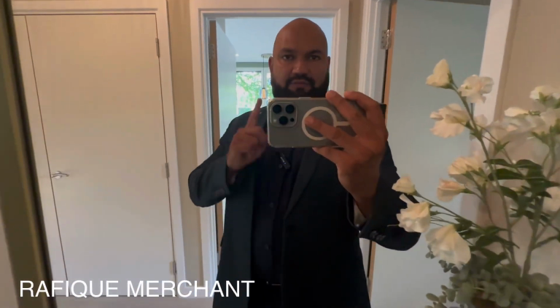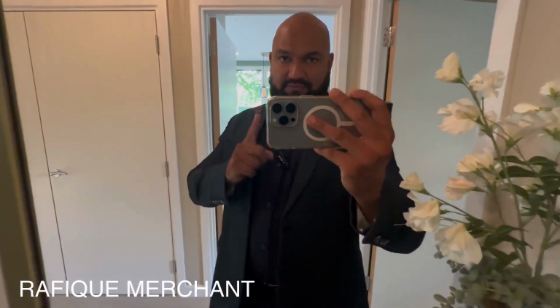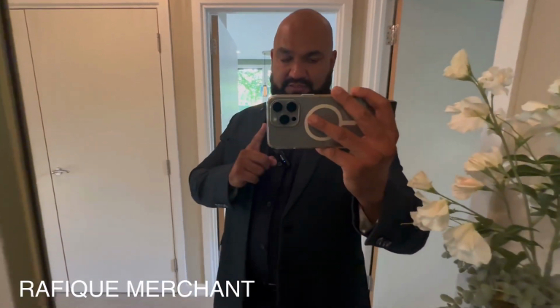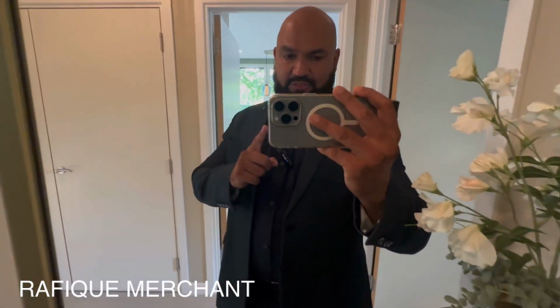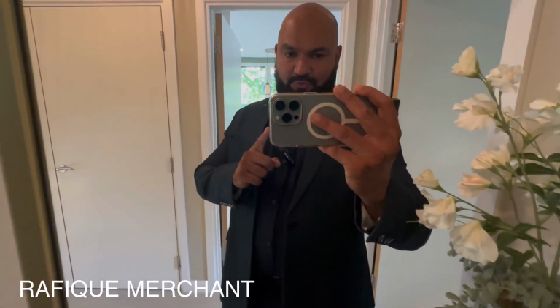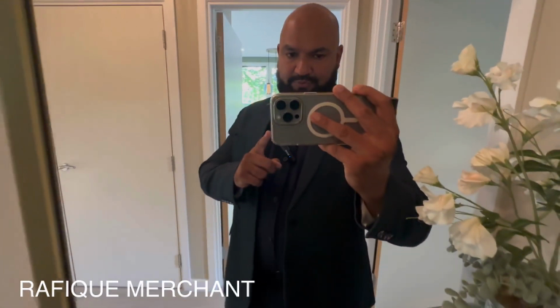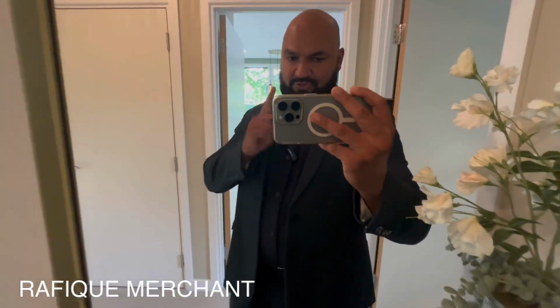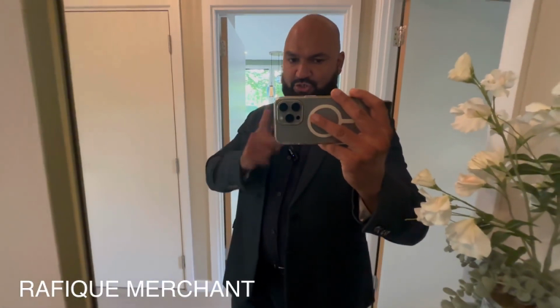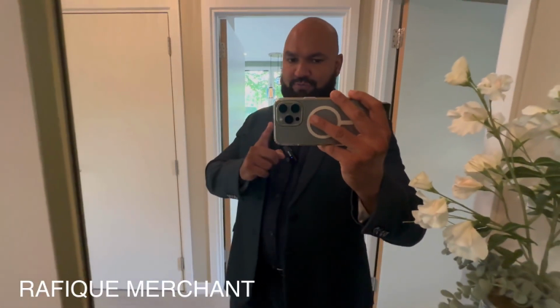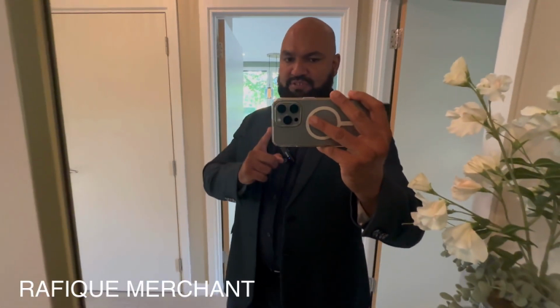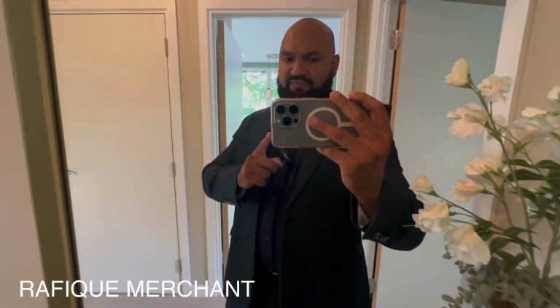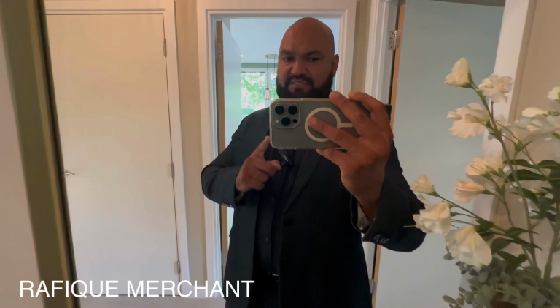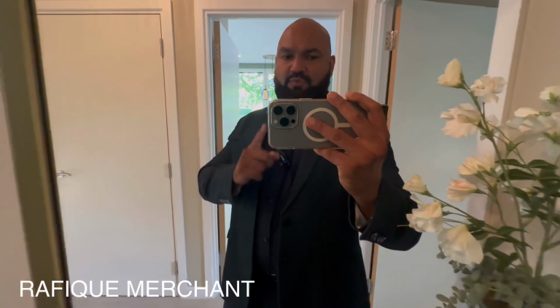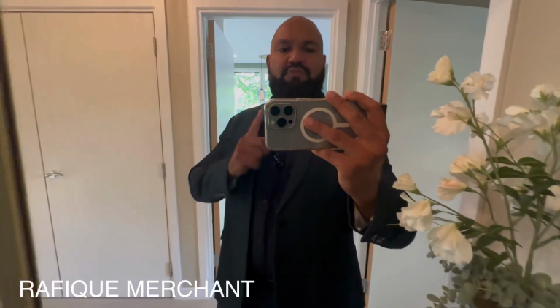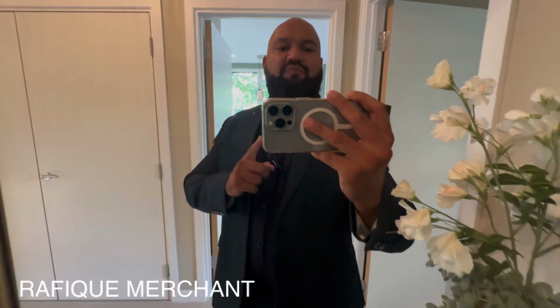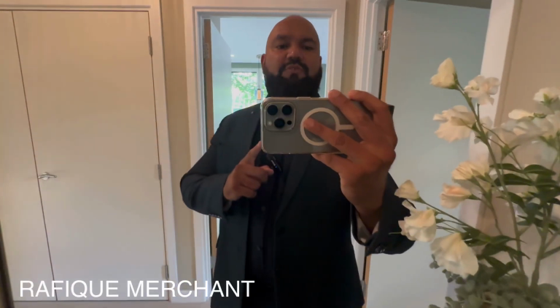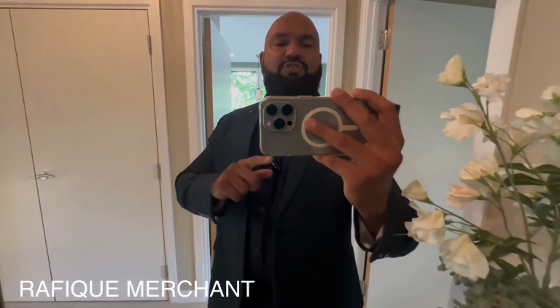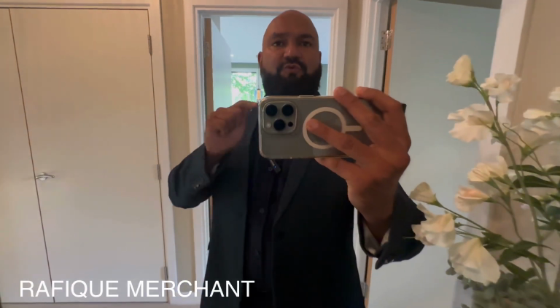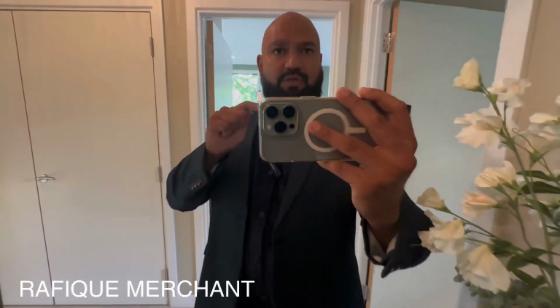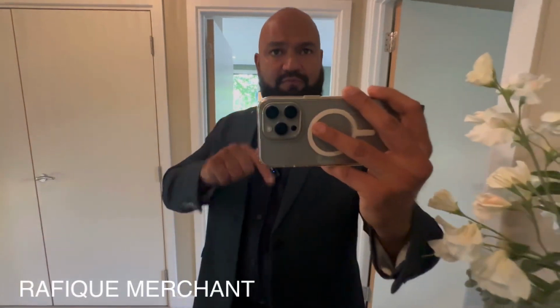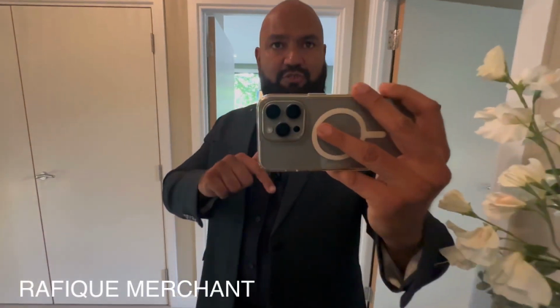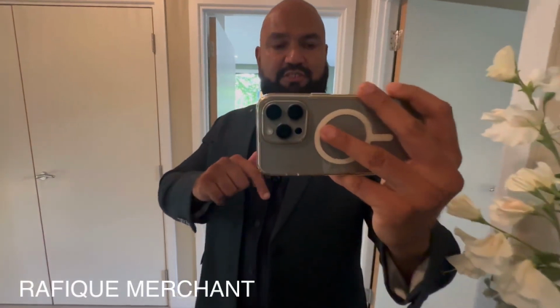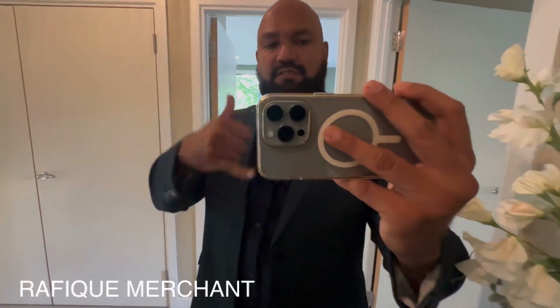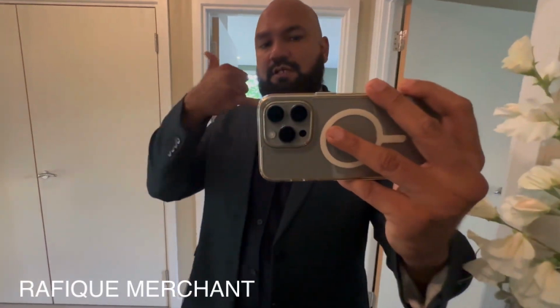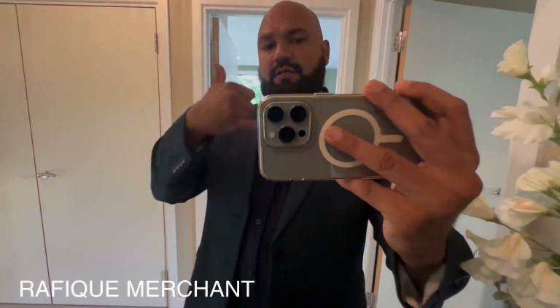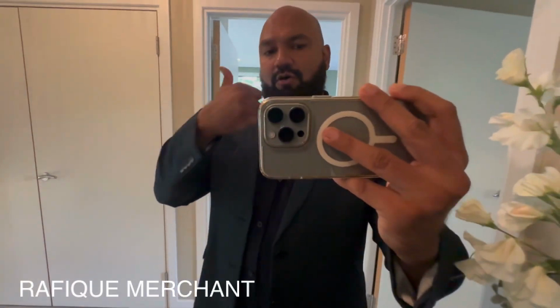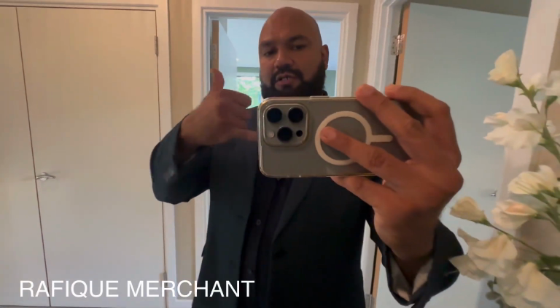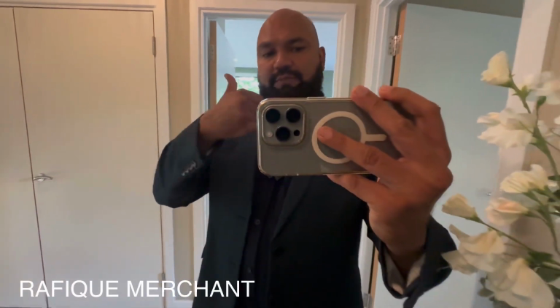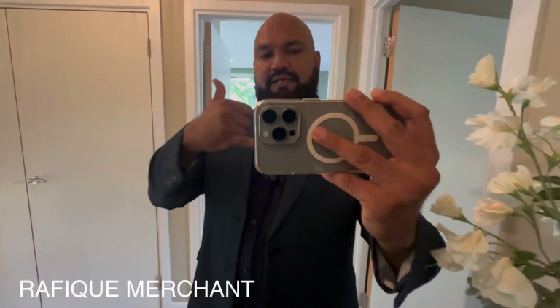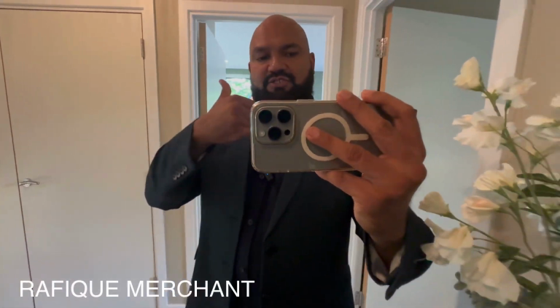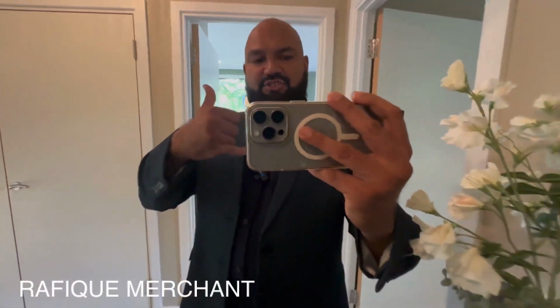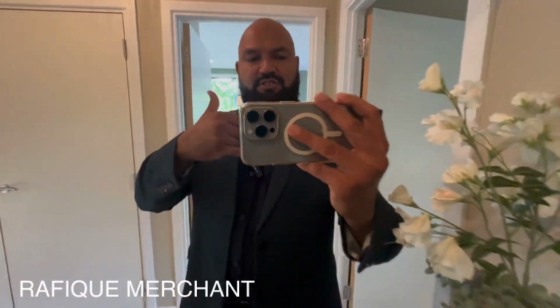Advertise, rent, and sell your properties on YouTube, Instagram, and Facebook with Rafik Merchant. If you want to come and have a look at this, get in touch. Cheers!